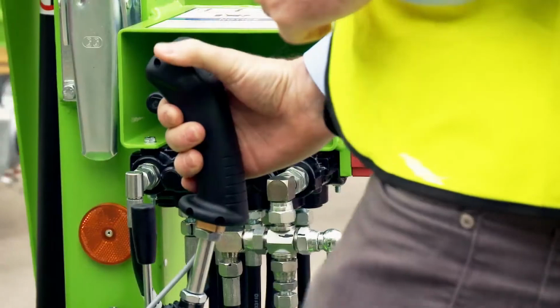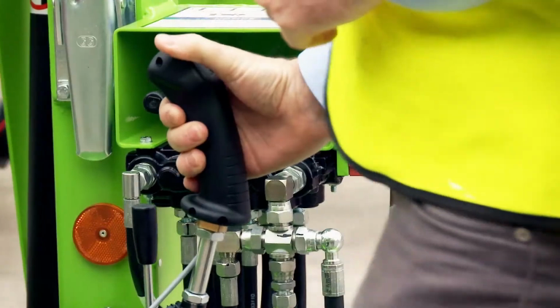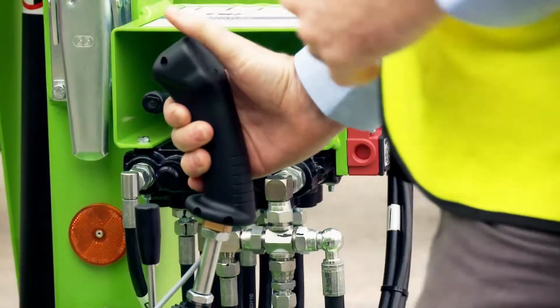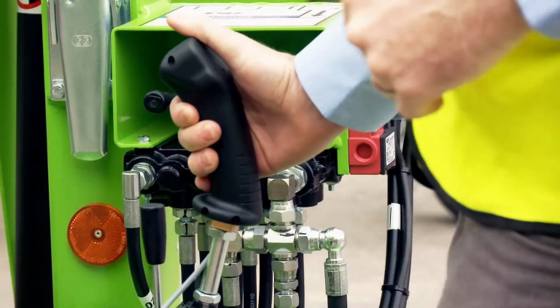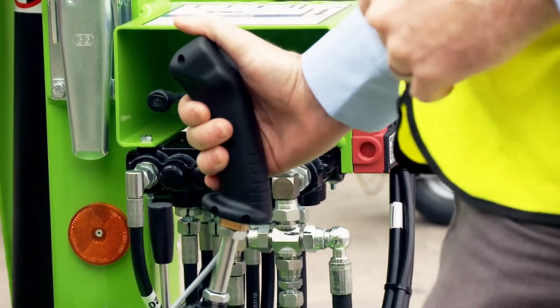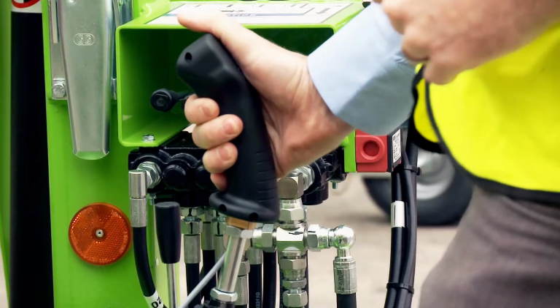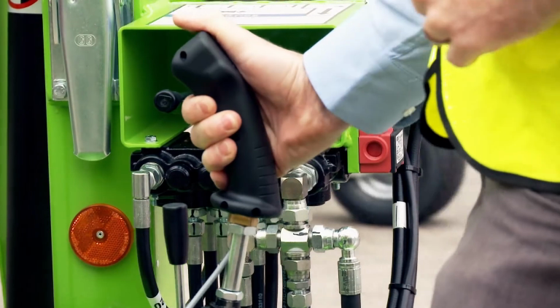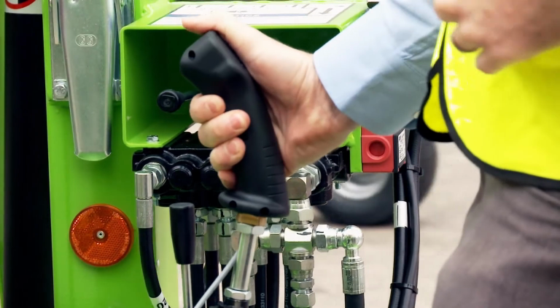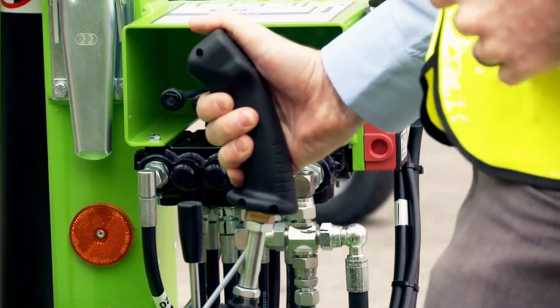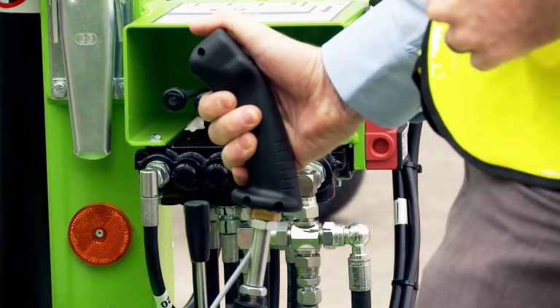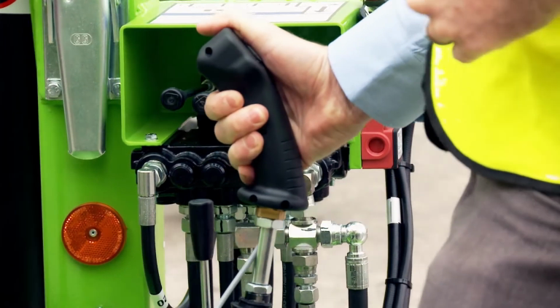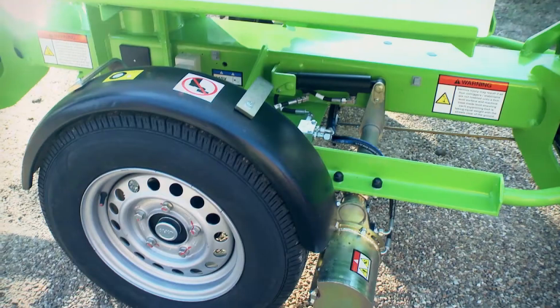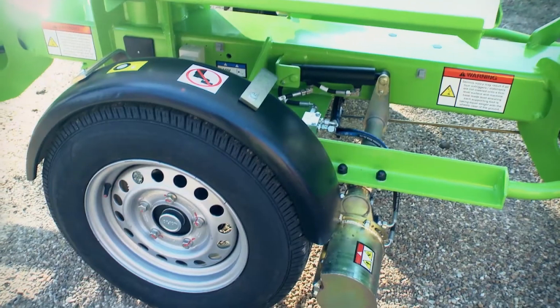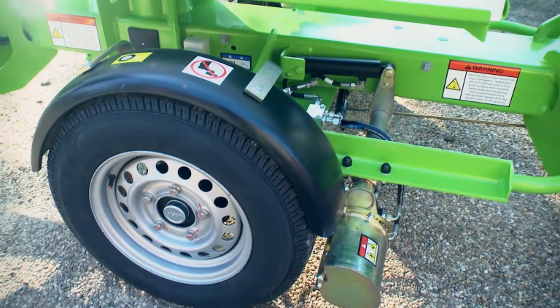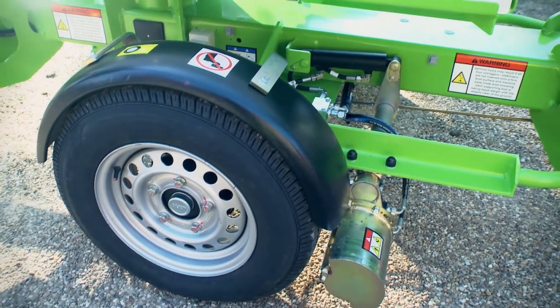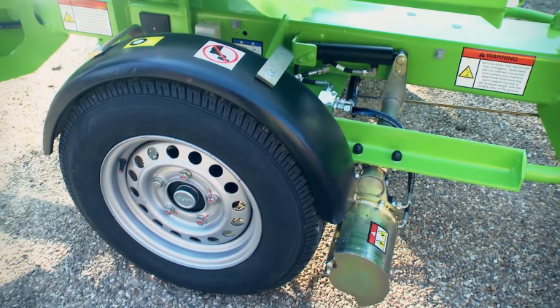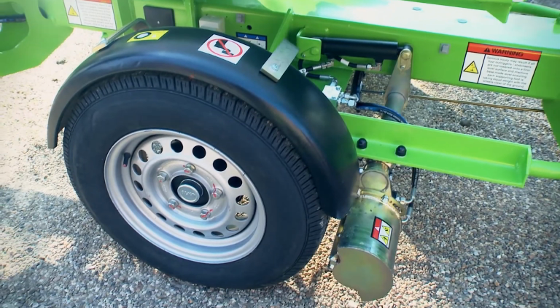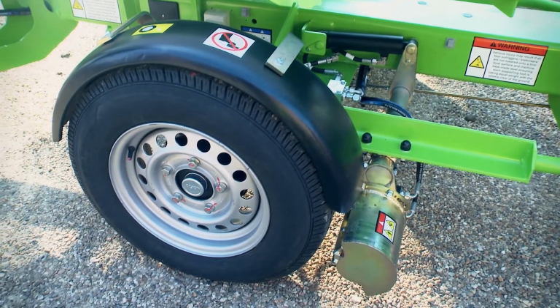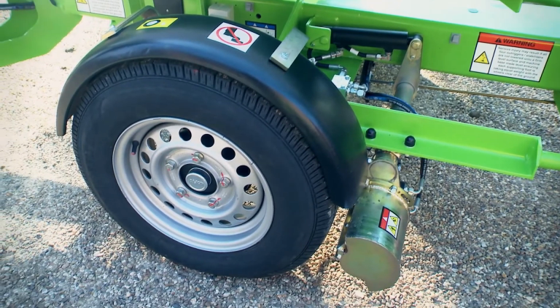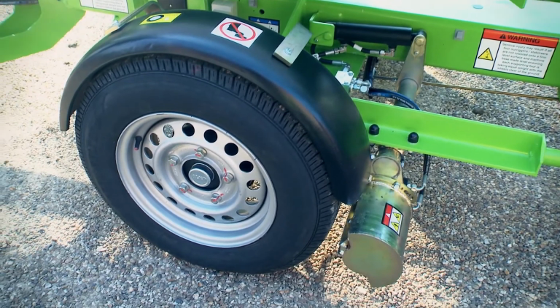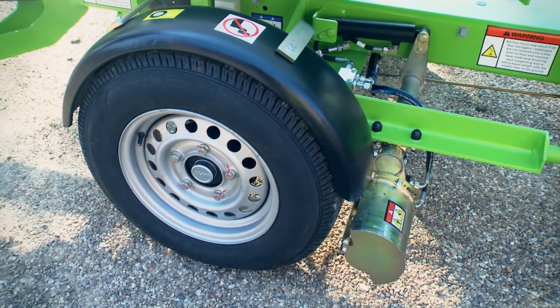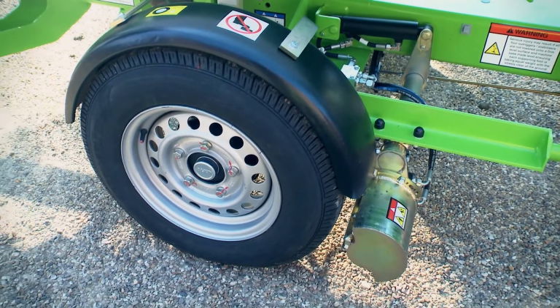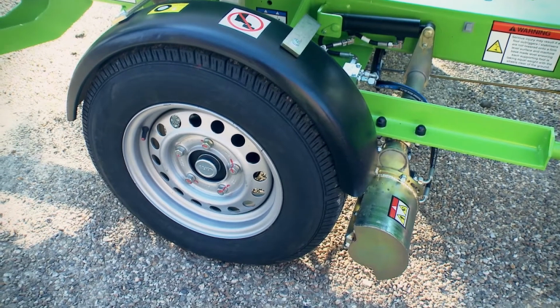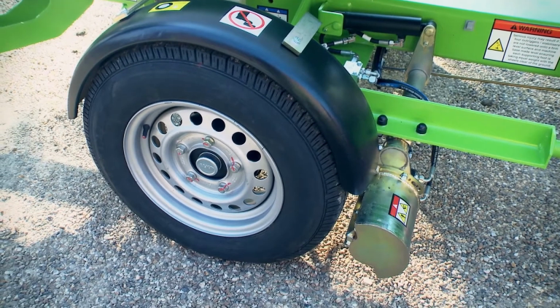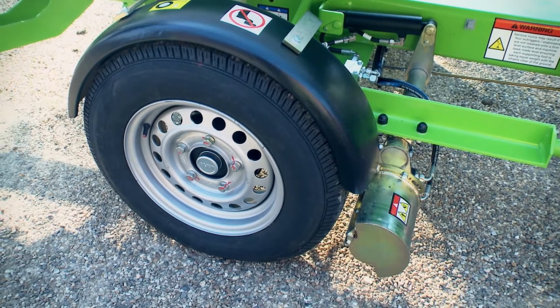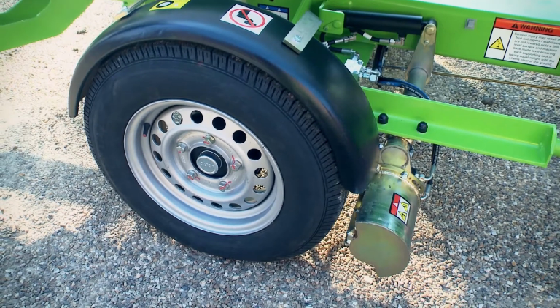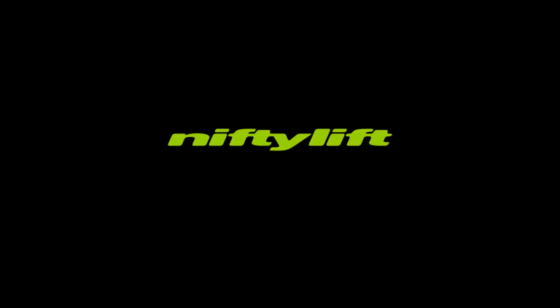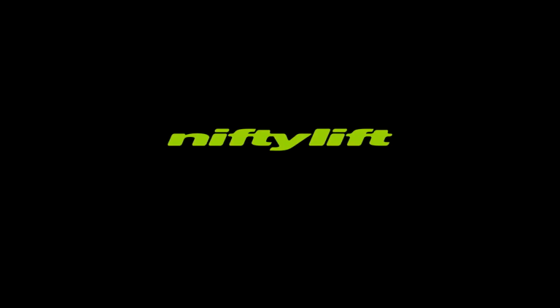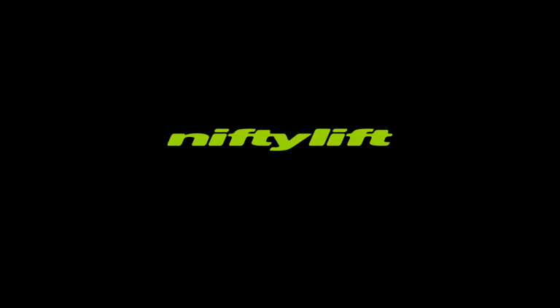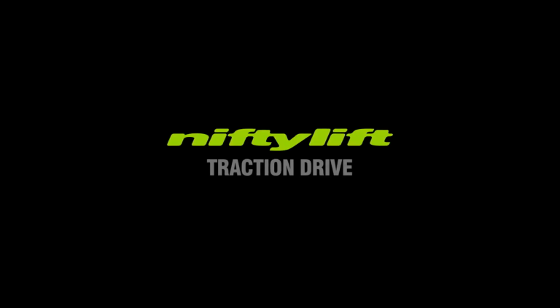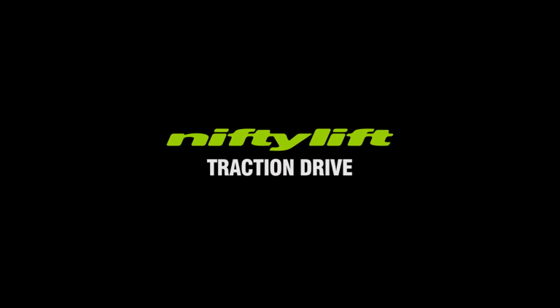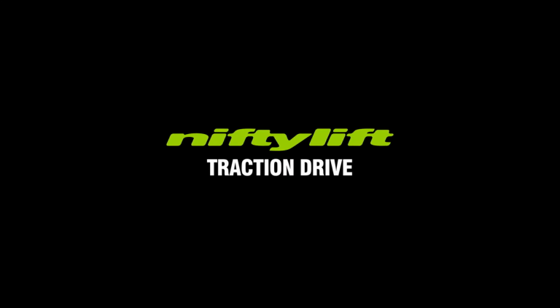For more information on Nifty Traction Drive, contact Nifty Lift or speak to your sales representative.